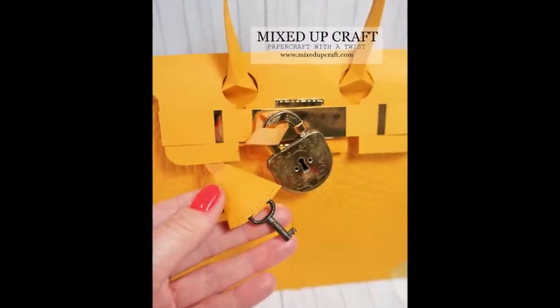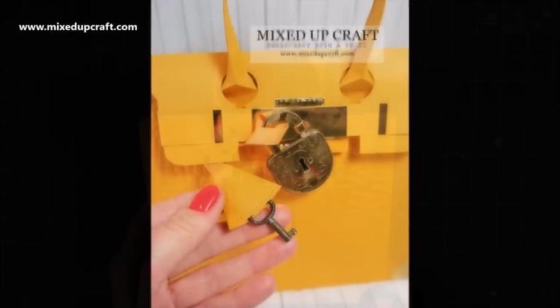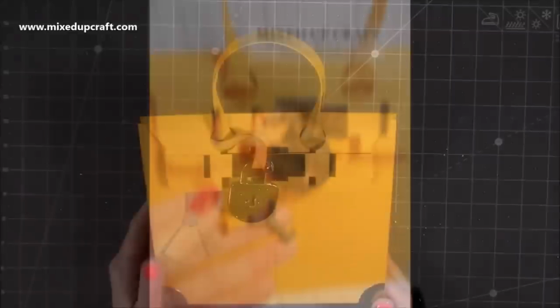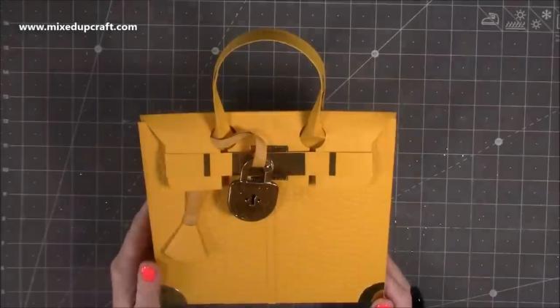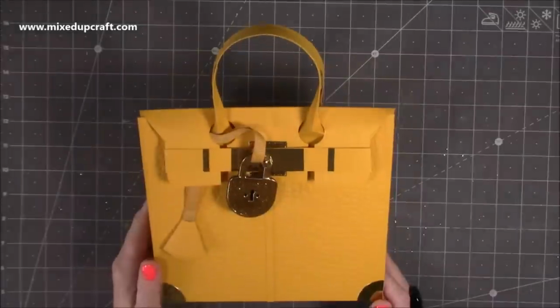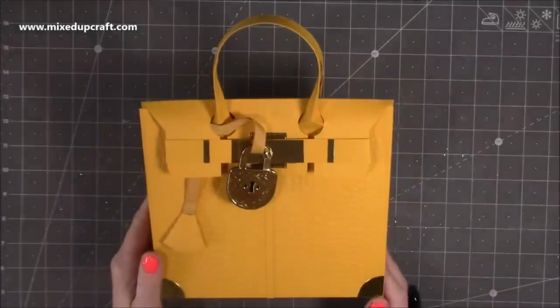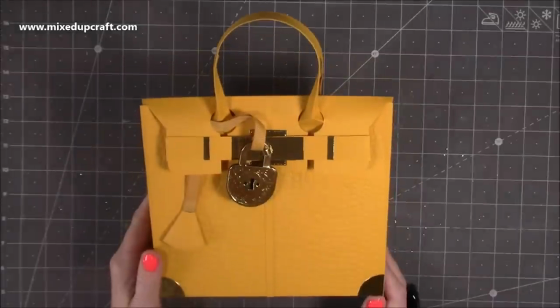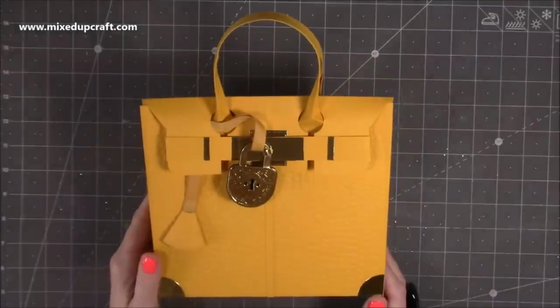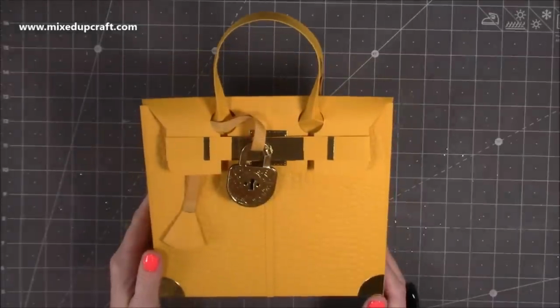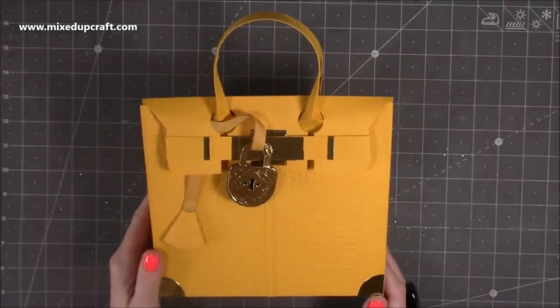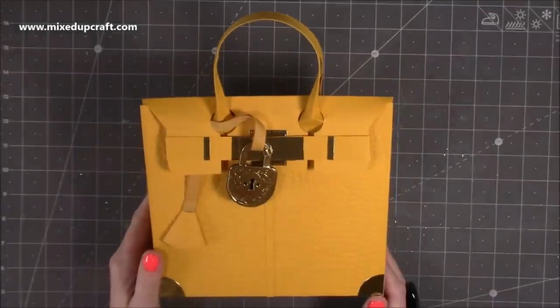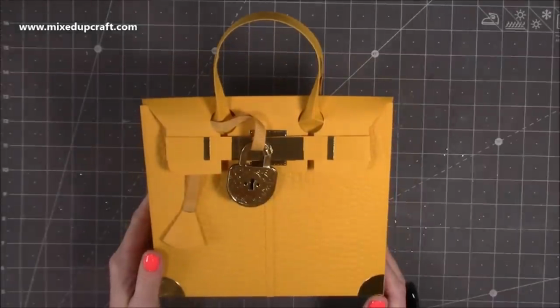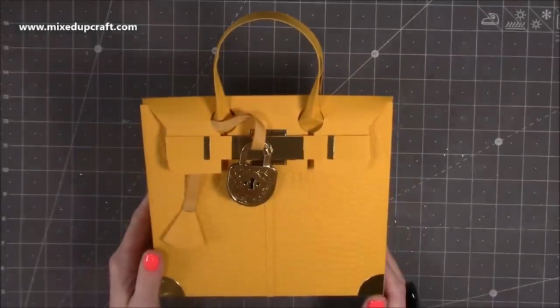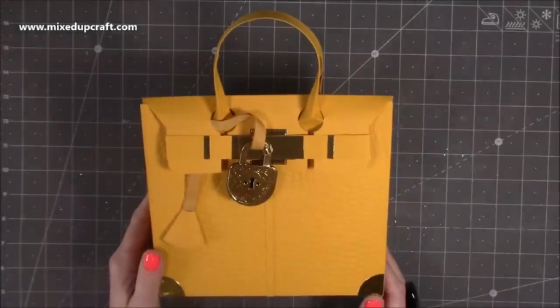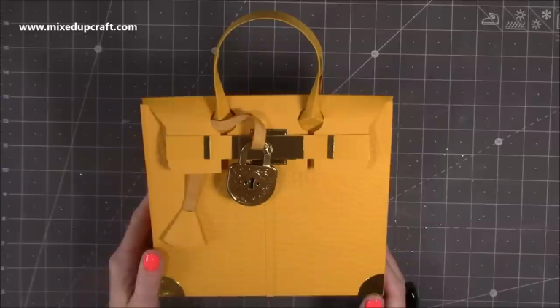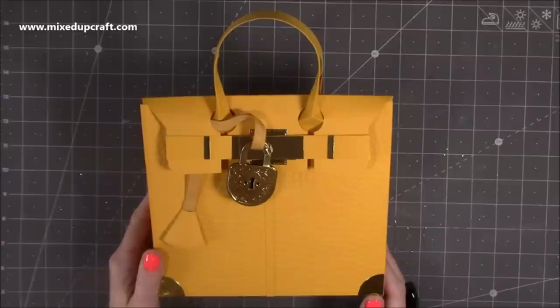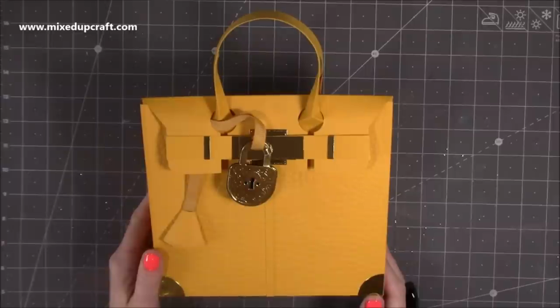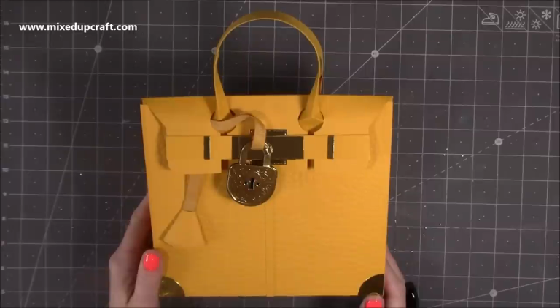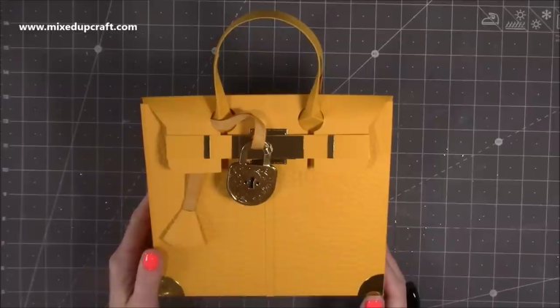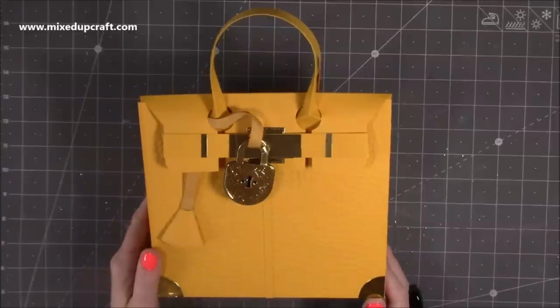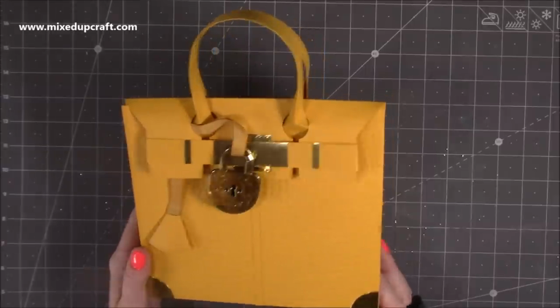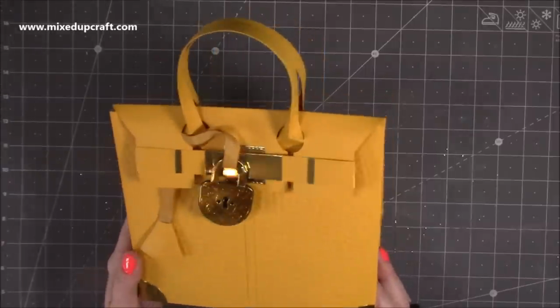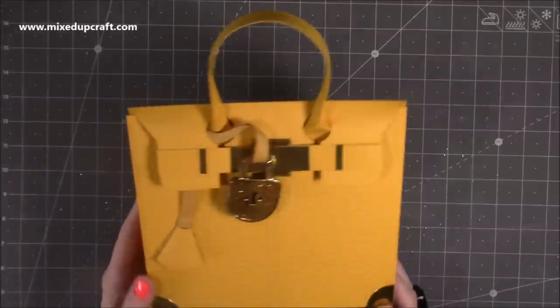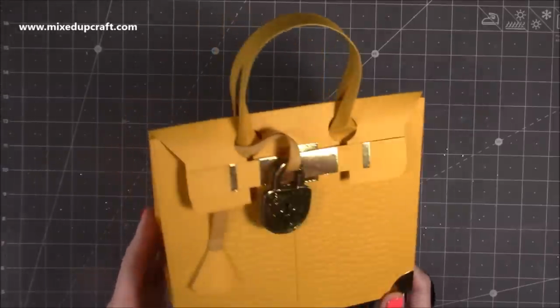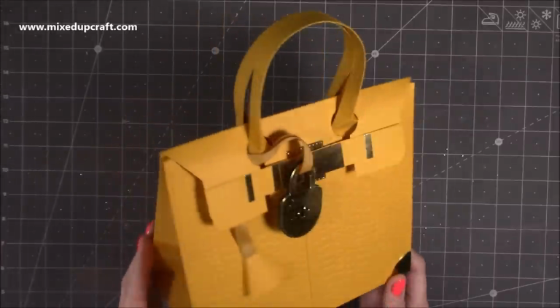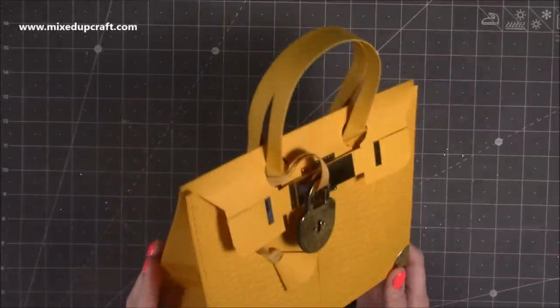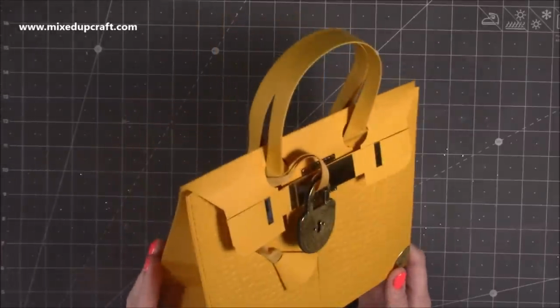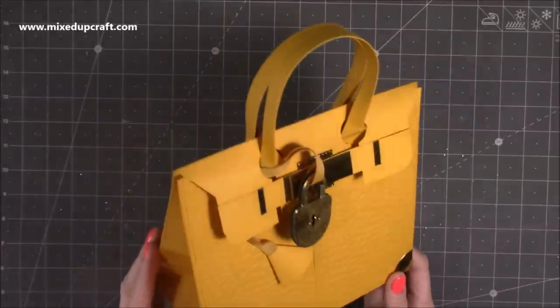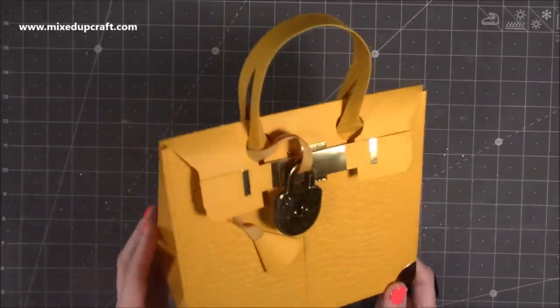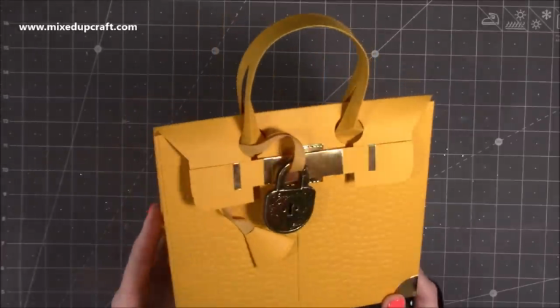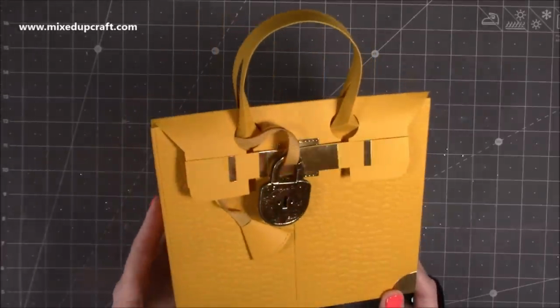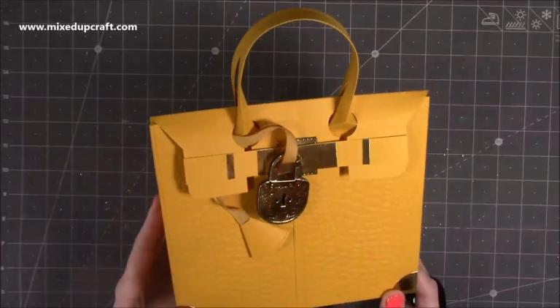Hi everybody, it's Sam at Mixed Up Craft. Thank you for watching my tutorial today. I'm going to be showing you how to make this designer inspired gift bag.